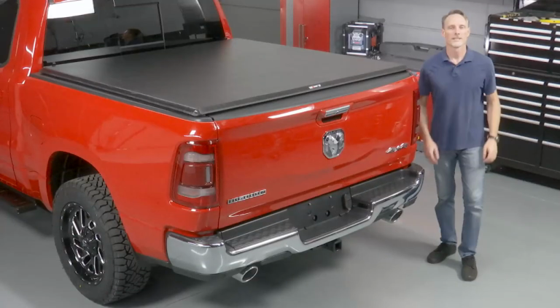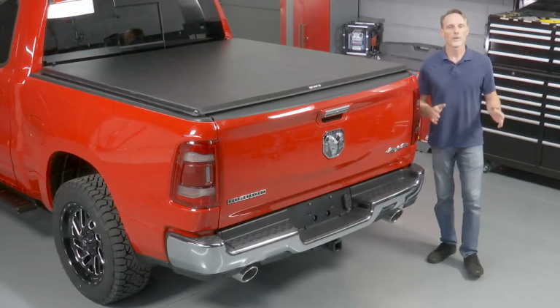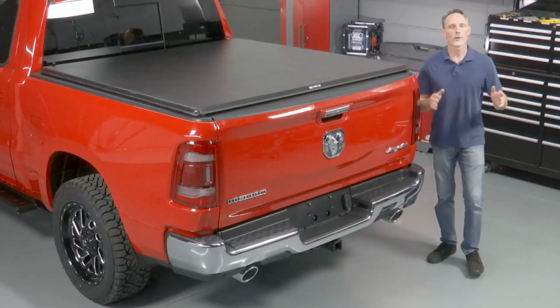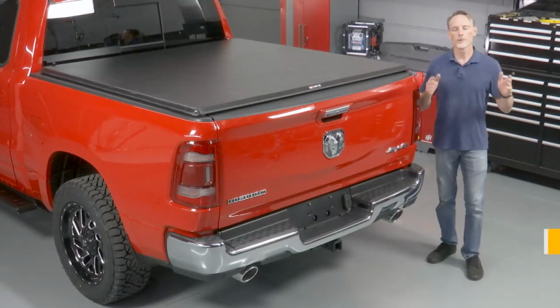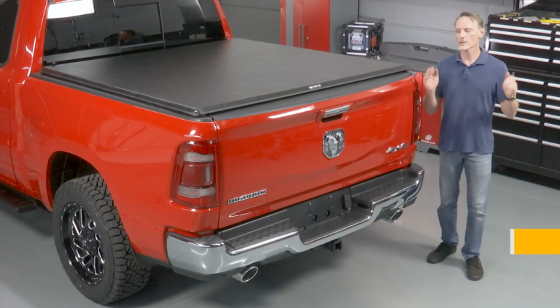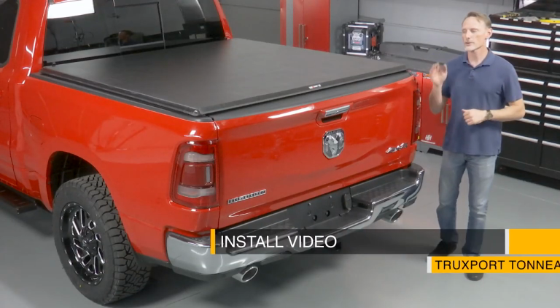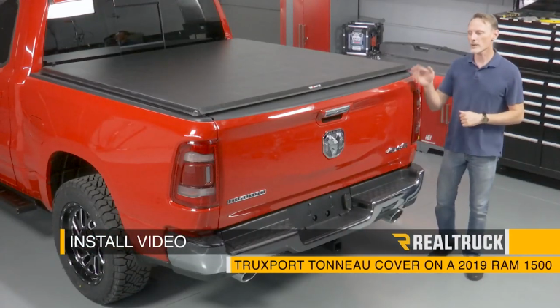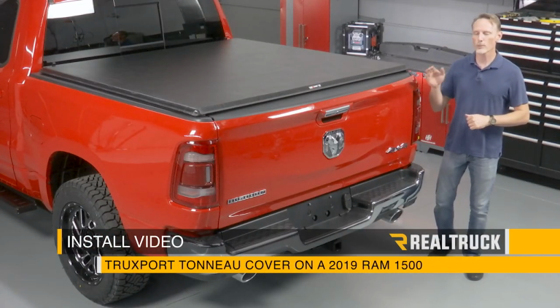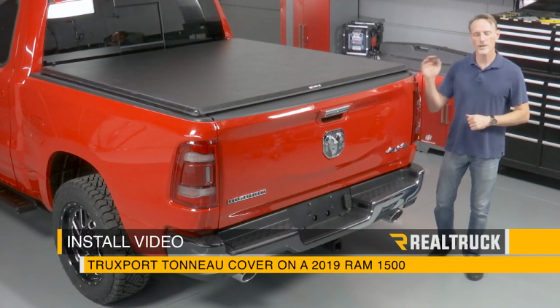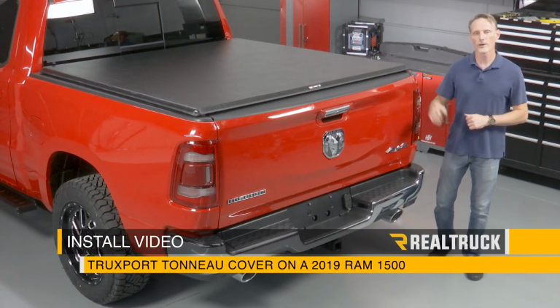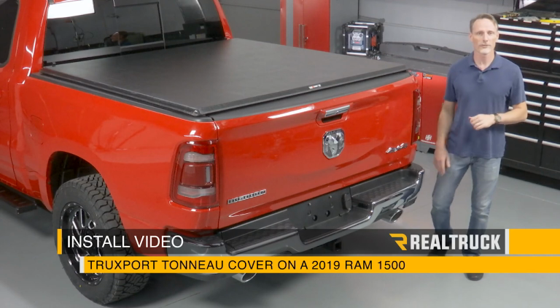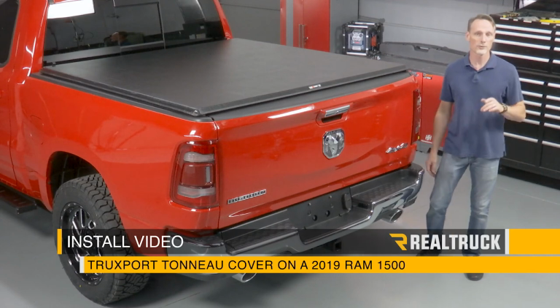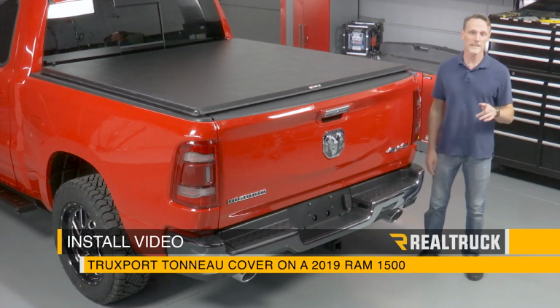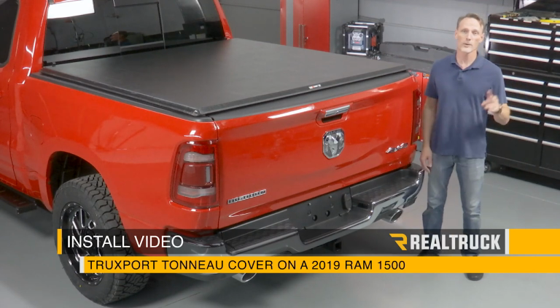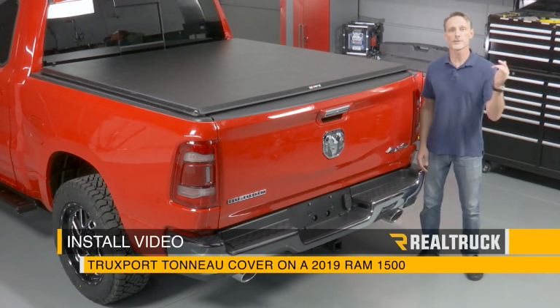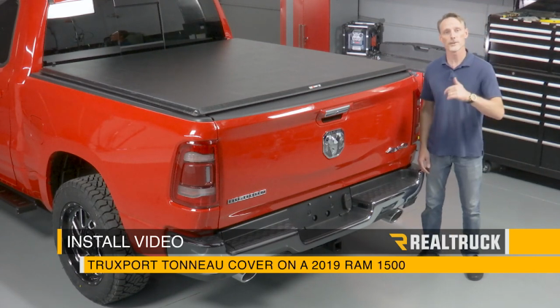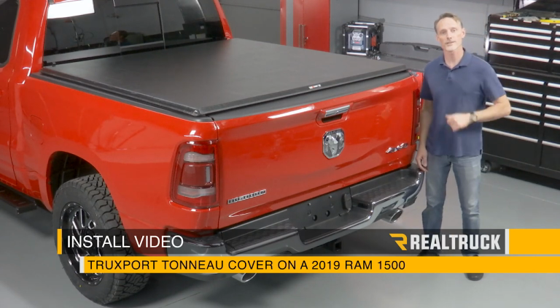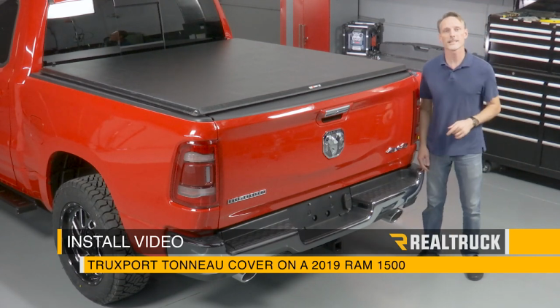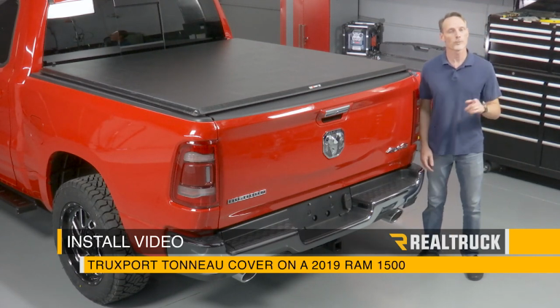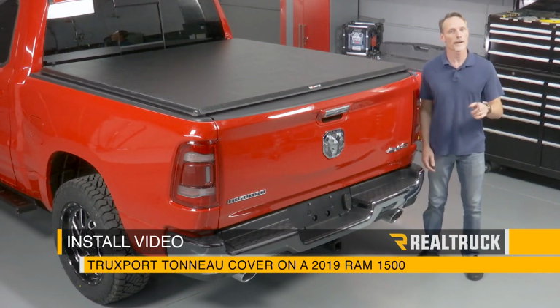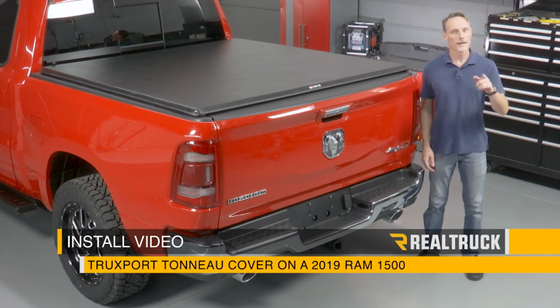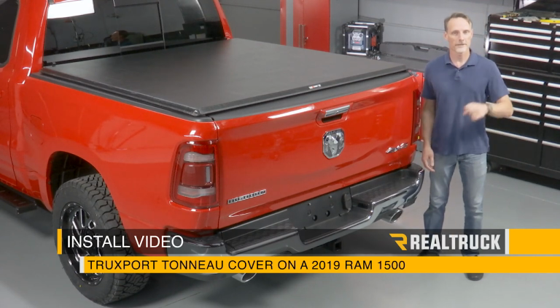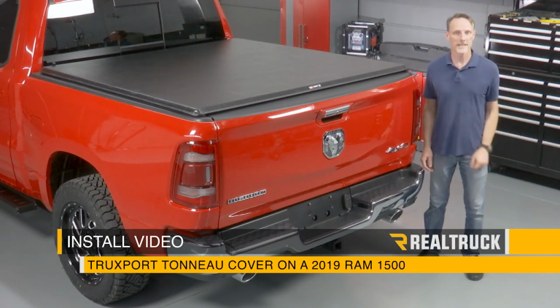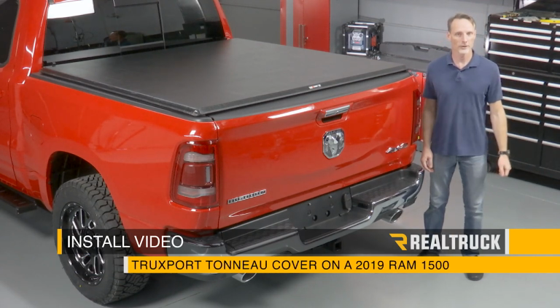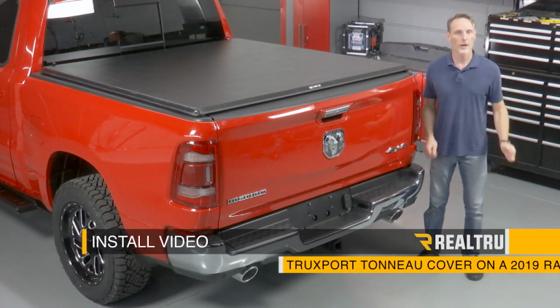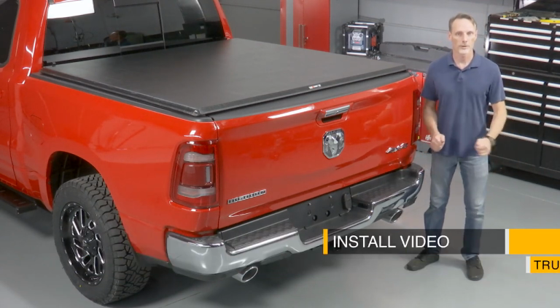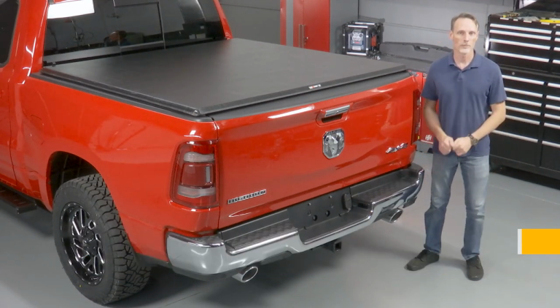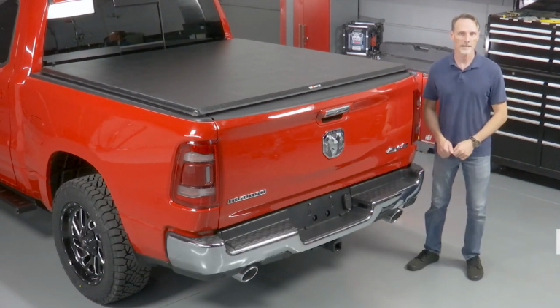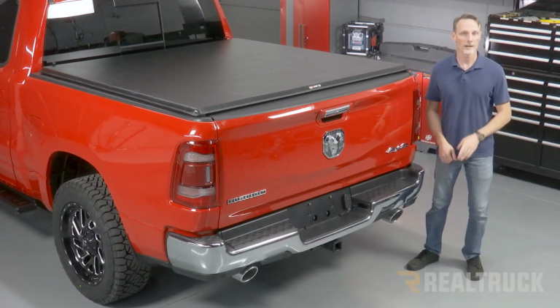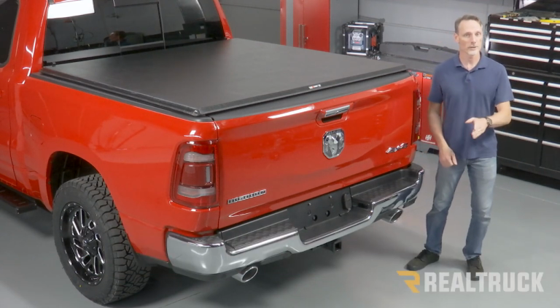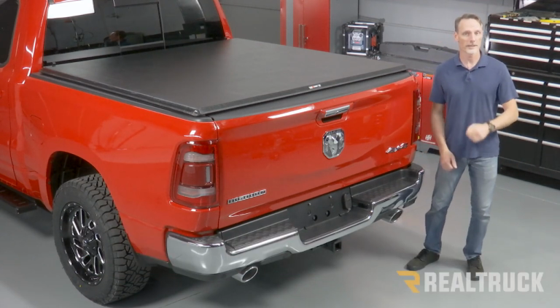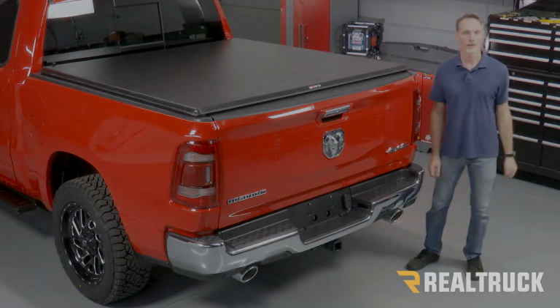Today we're going to install the Trucksport tonneau cover from Truxedo on this 2019 Ram 1500 with a new body style. Let's go ahead and get started.